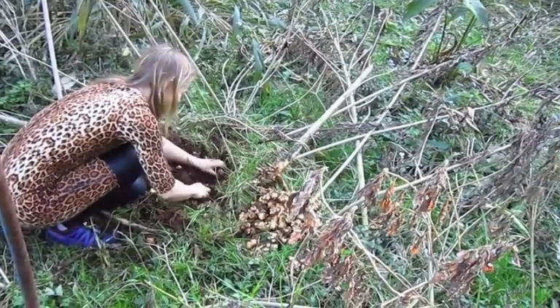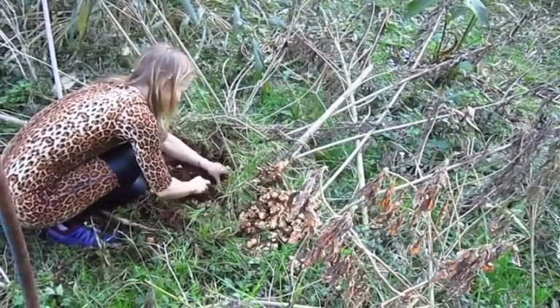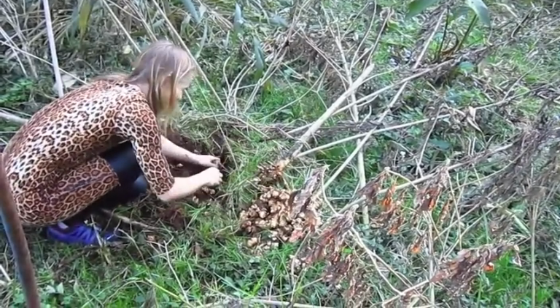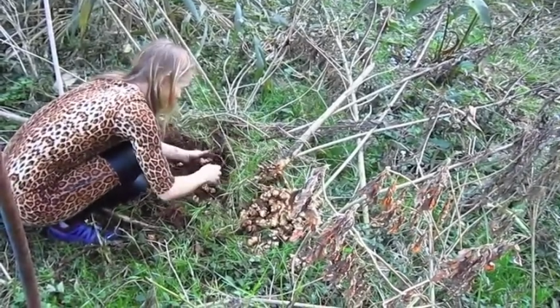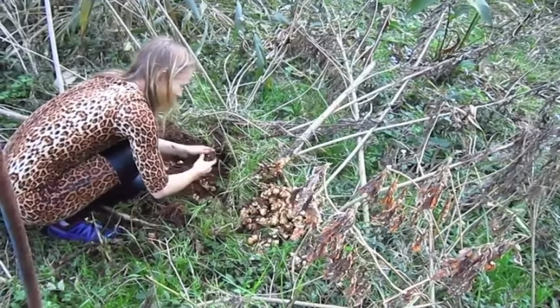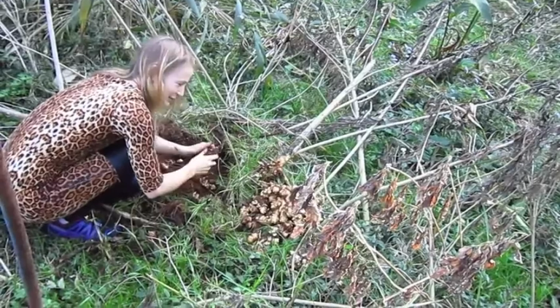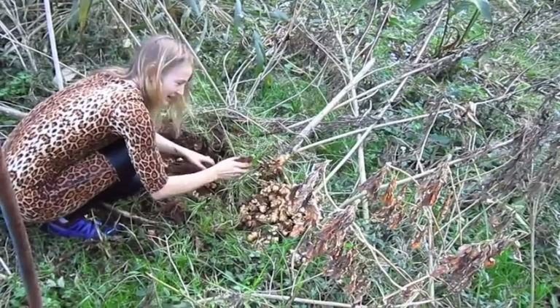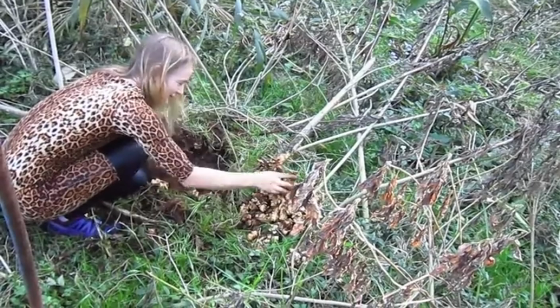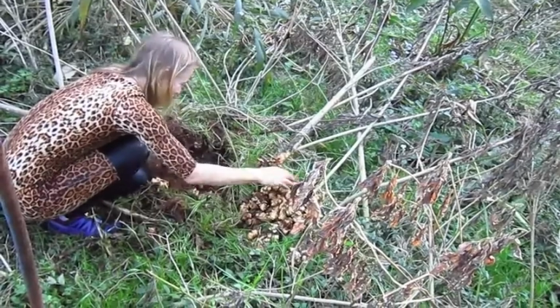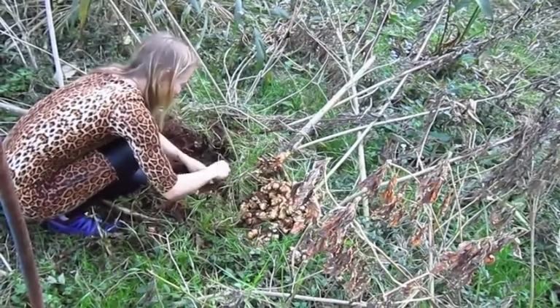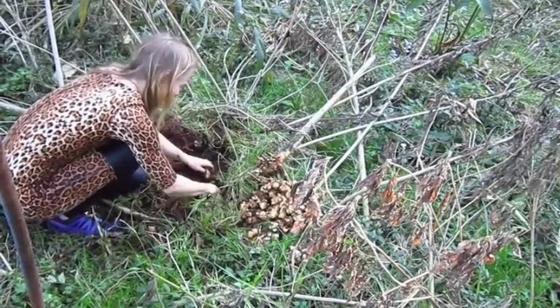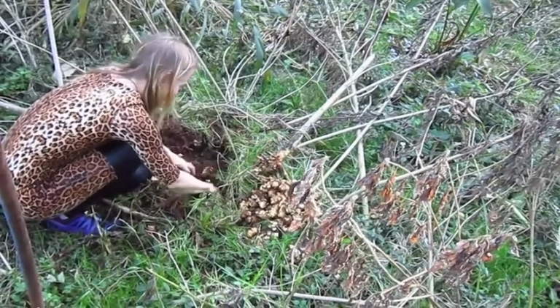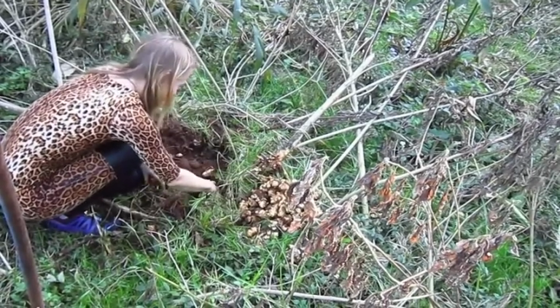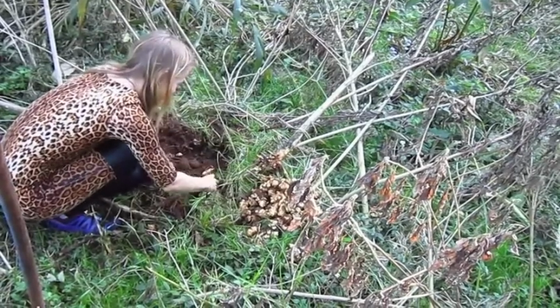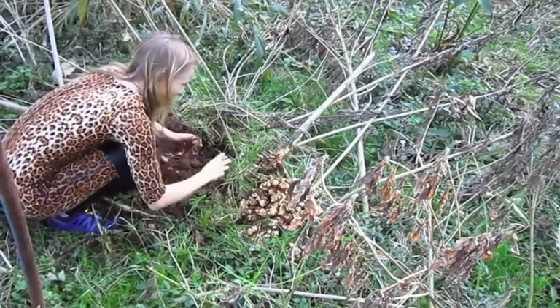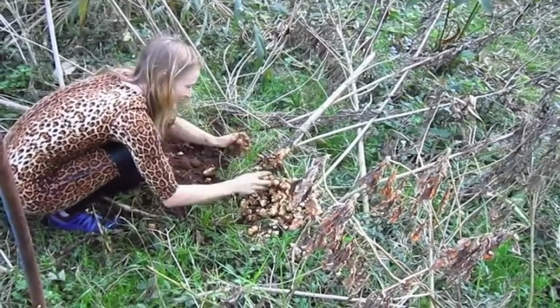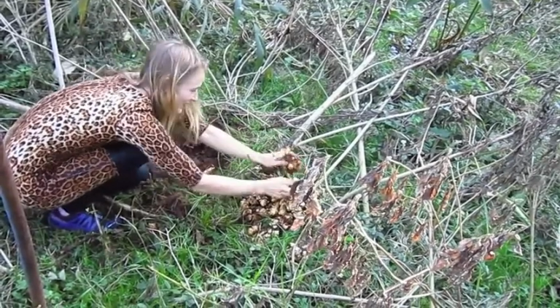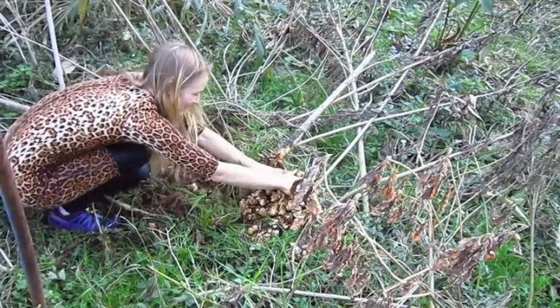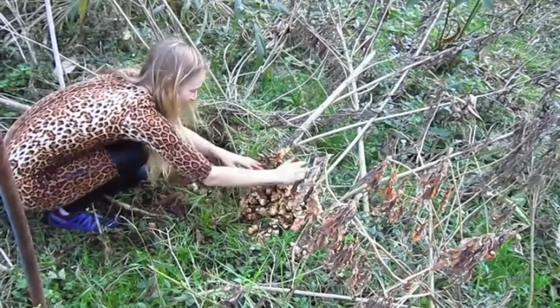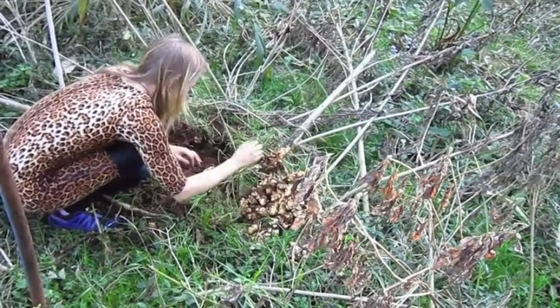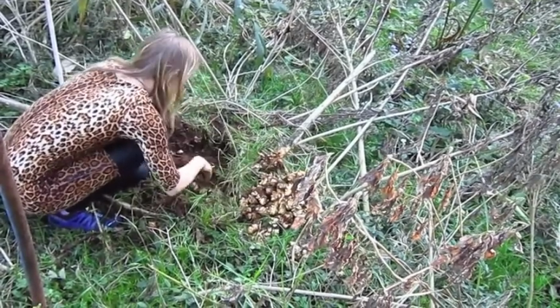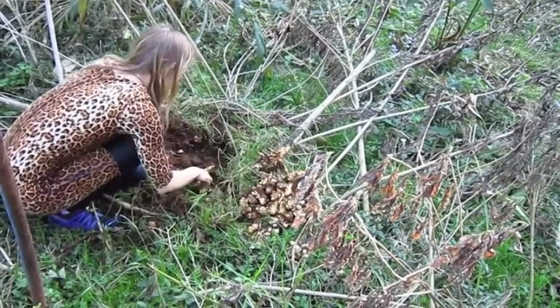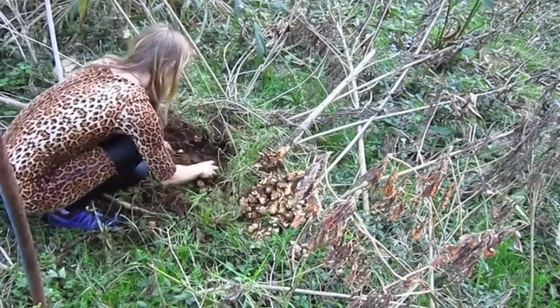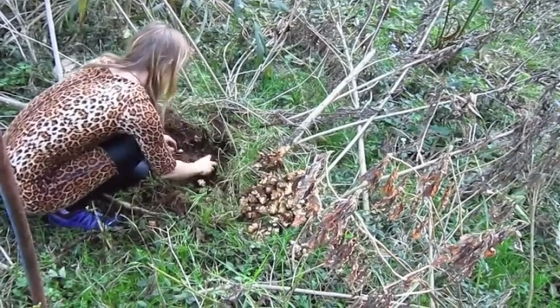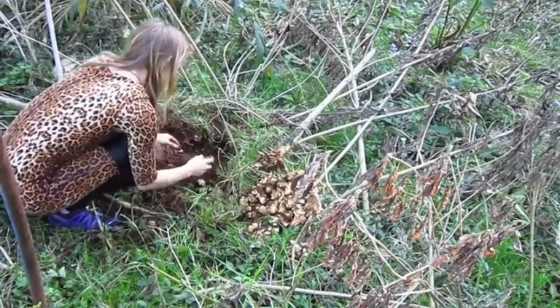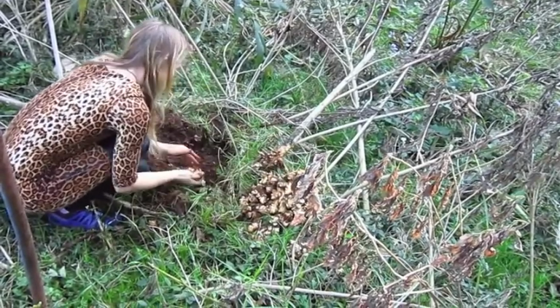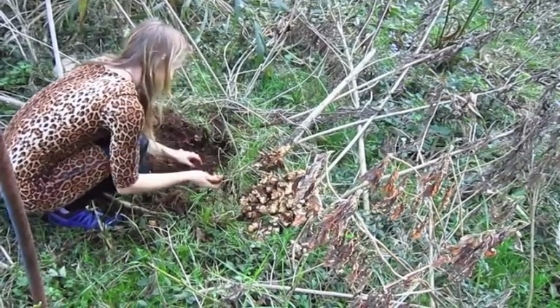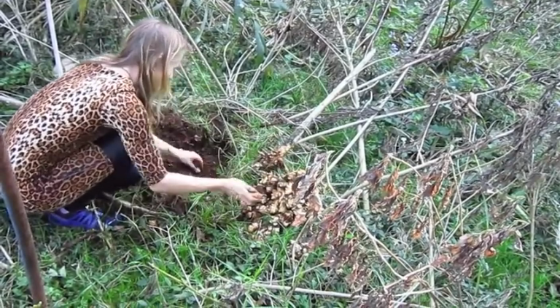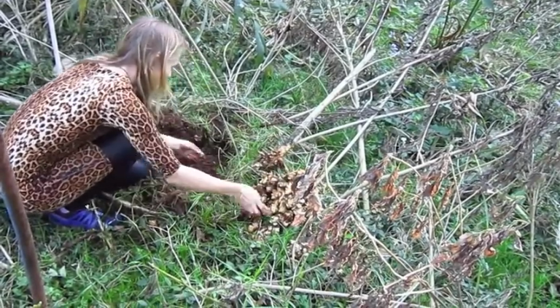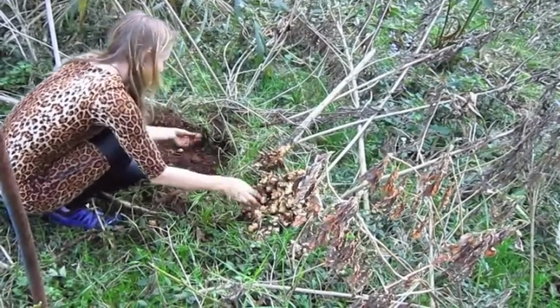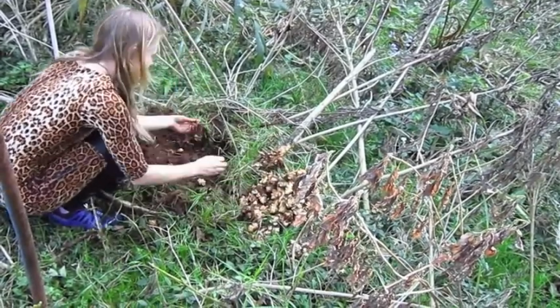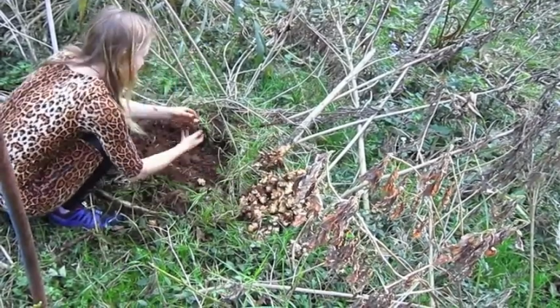That should be just about enough for roasting up — a big pot of soup. Look at all these seeds.